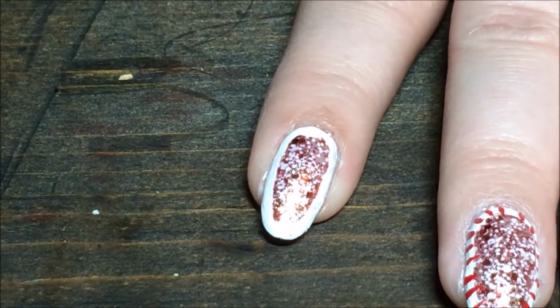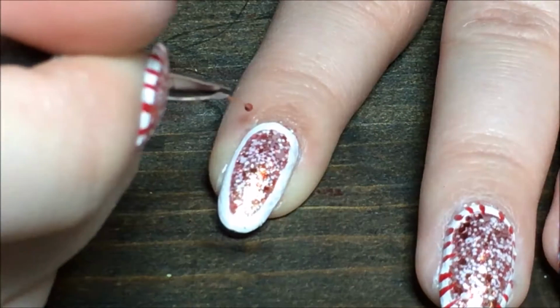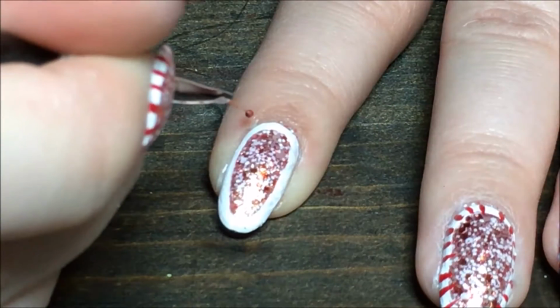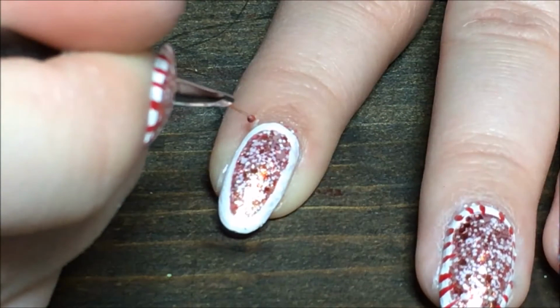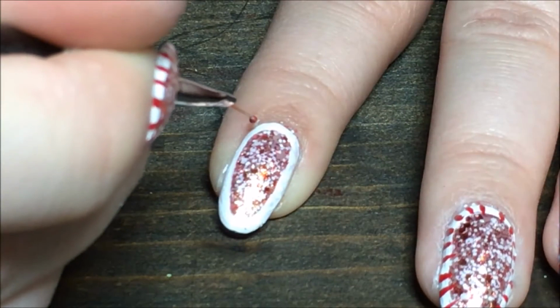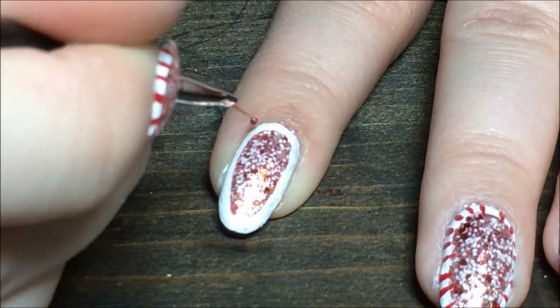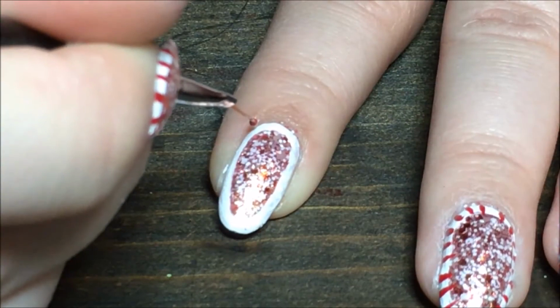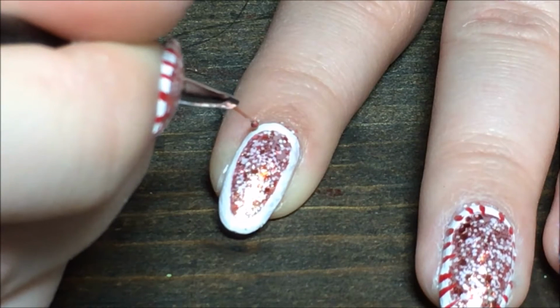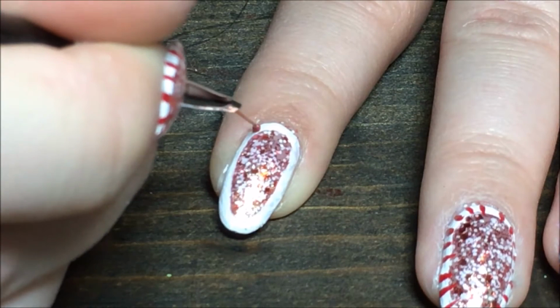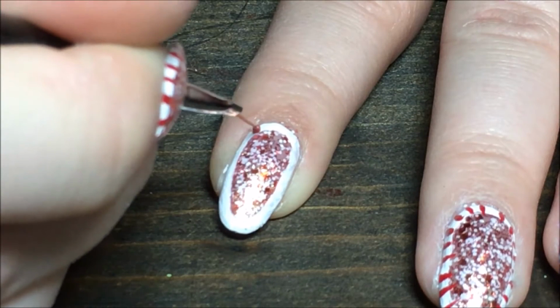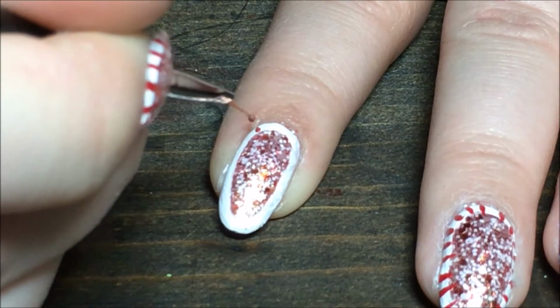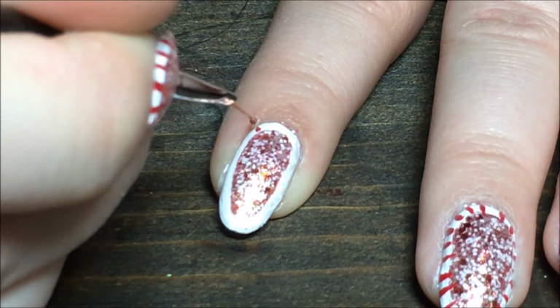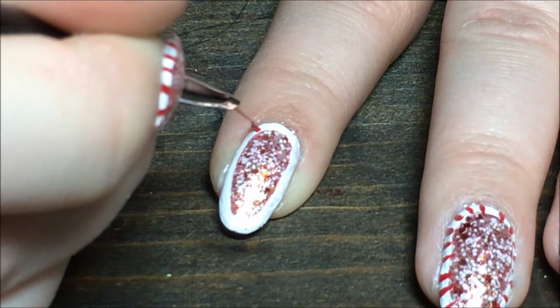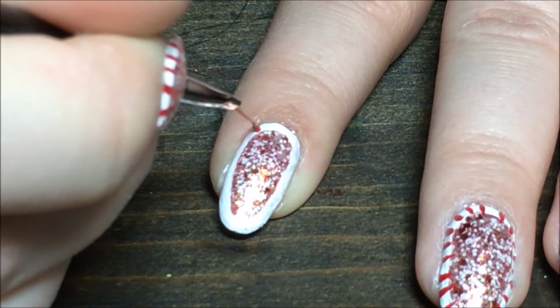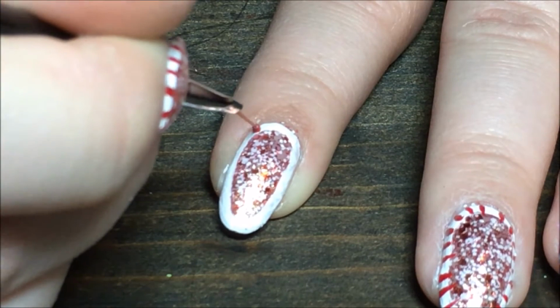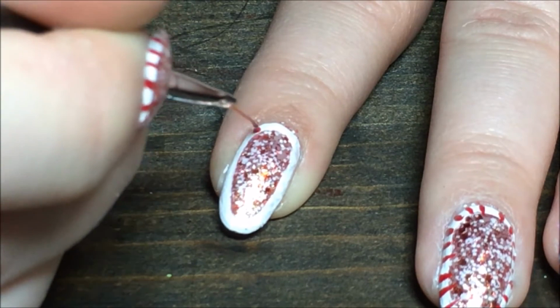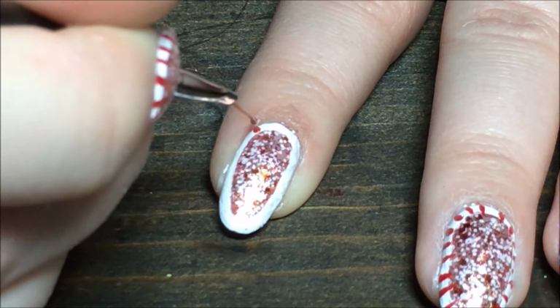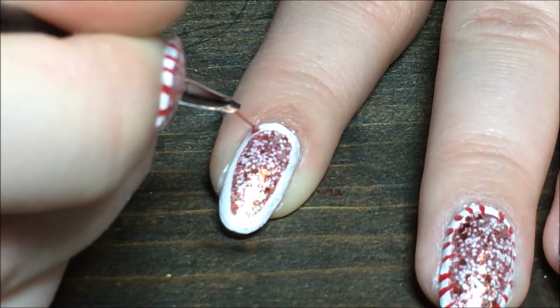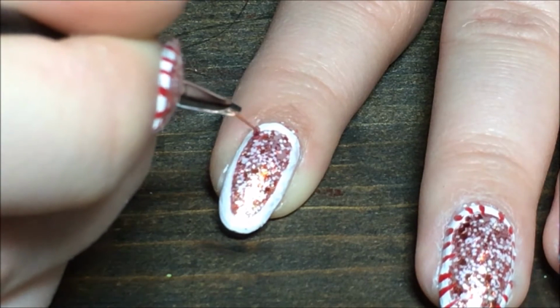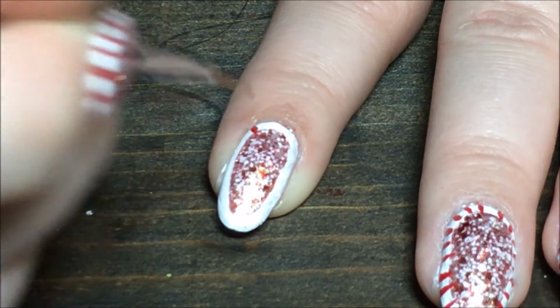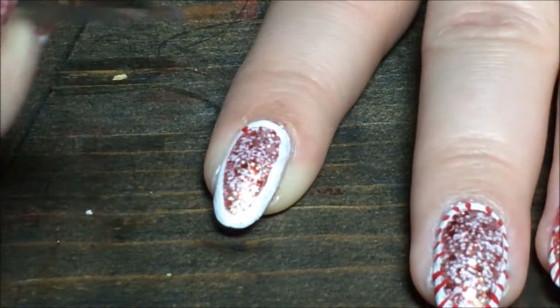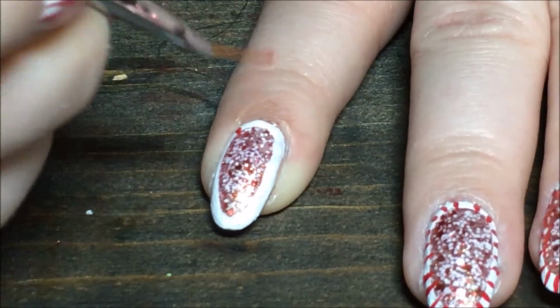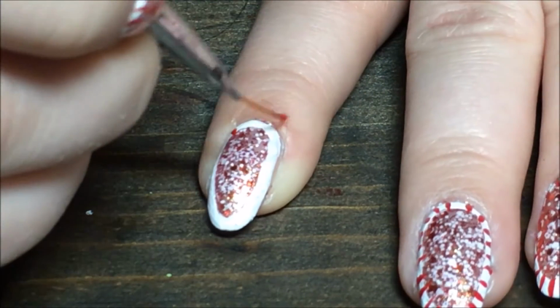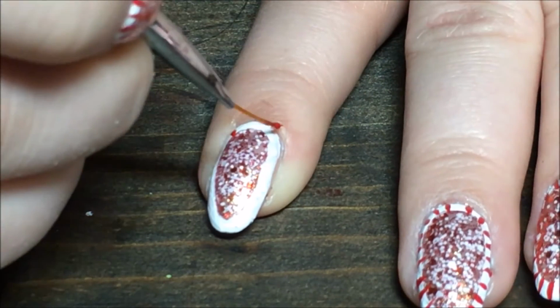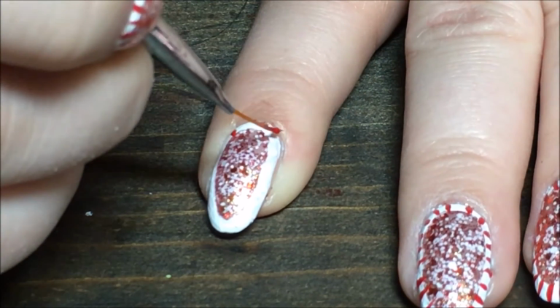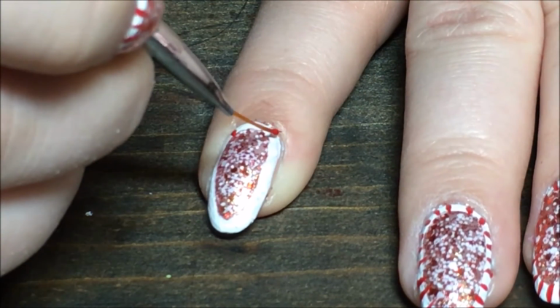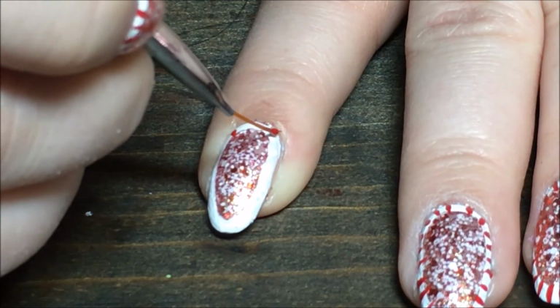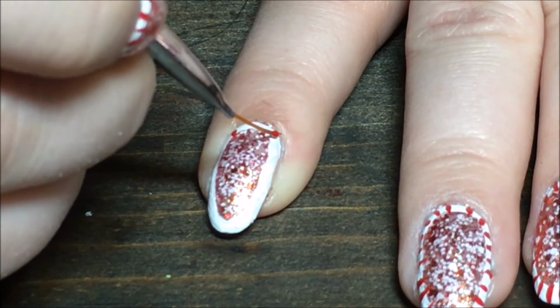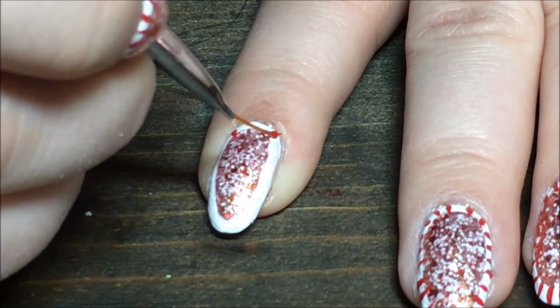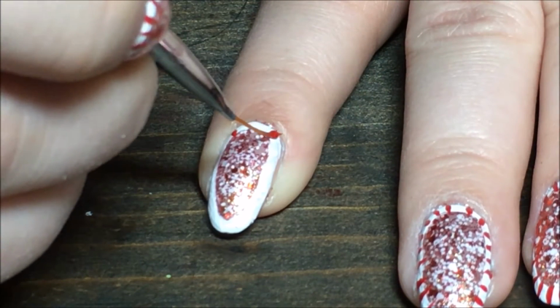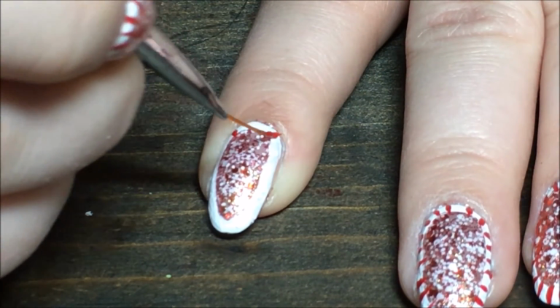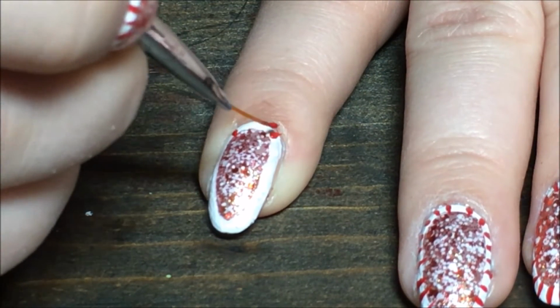Then I'm going in with a striper brush and the red polish and I'm just creating little red lines all the way around the nail.